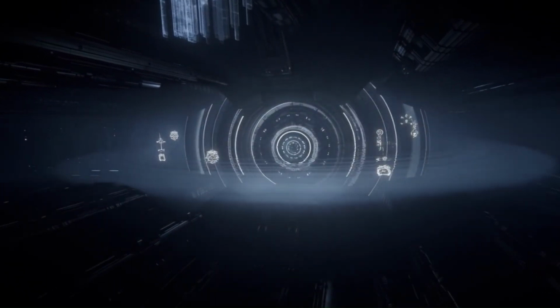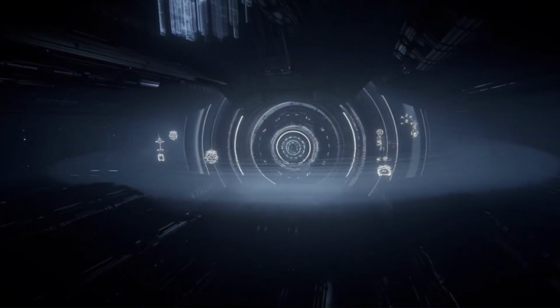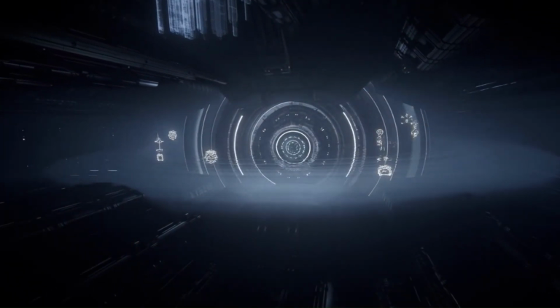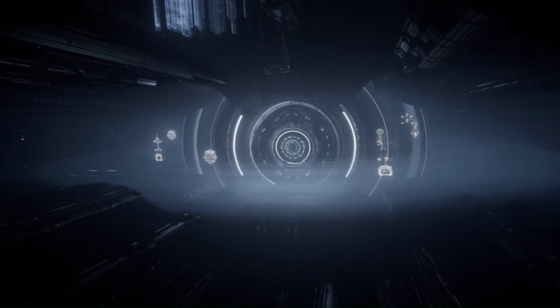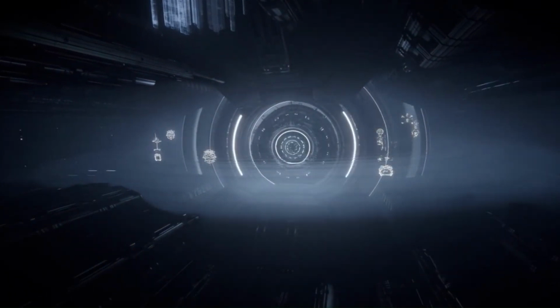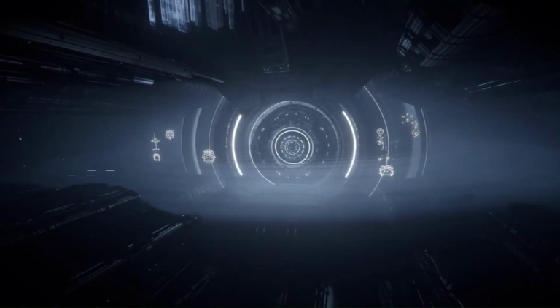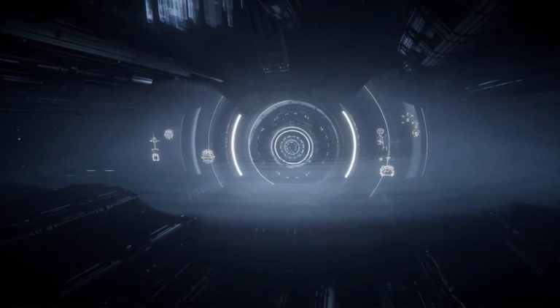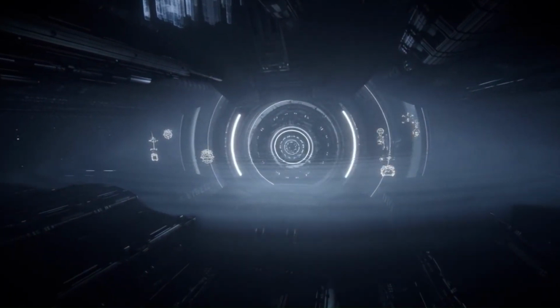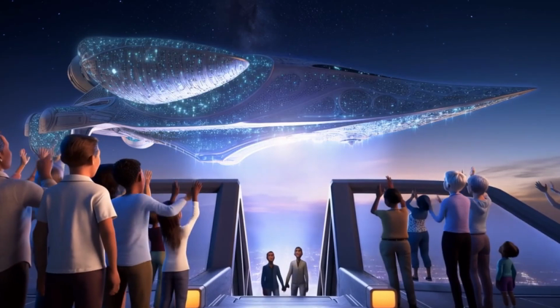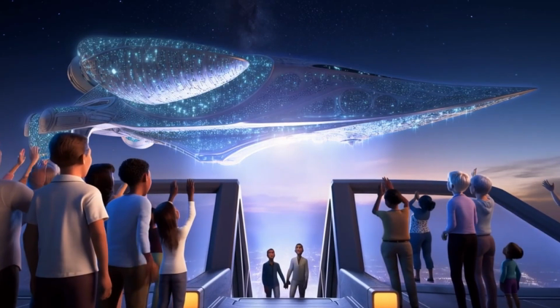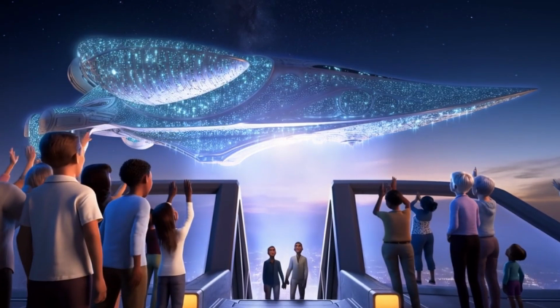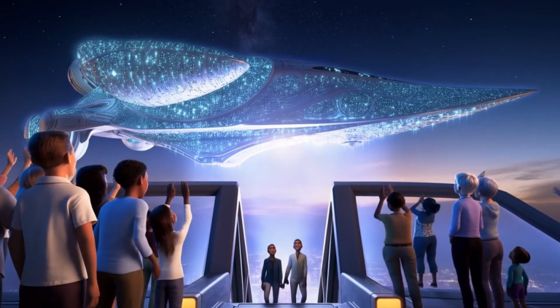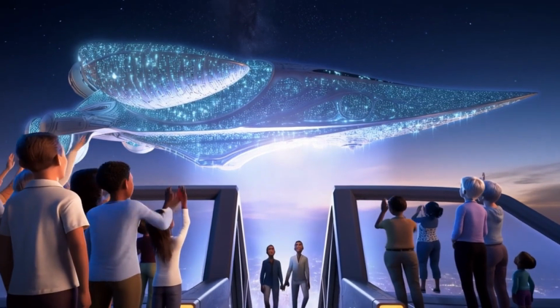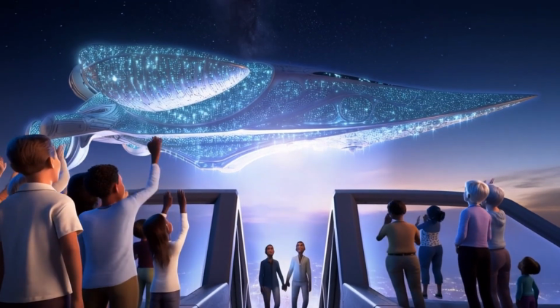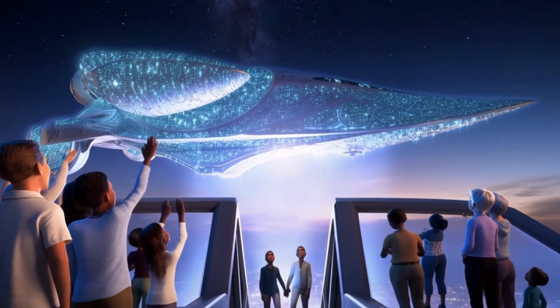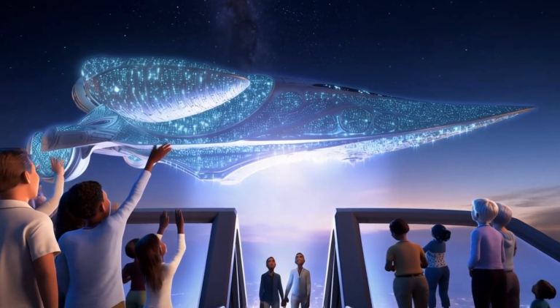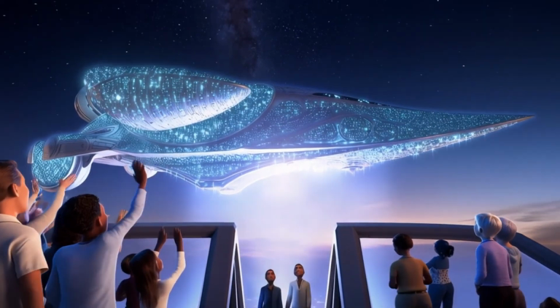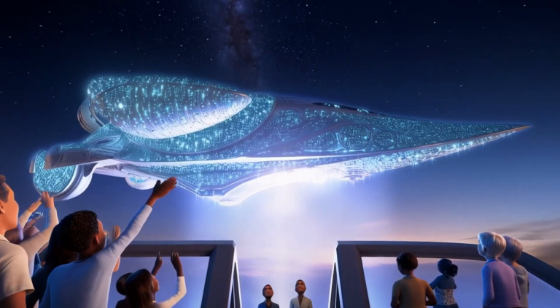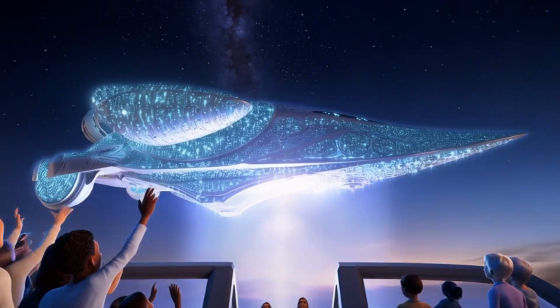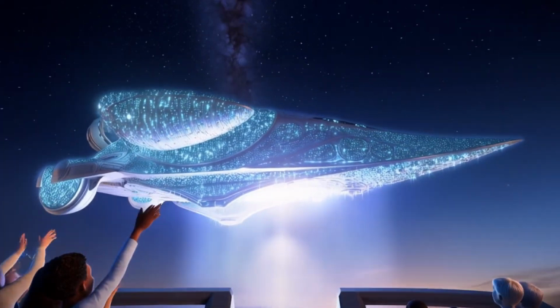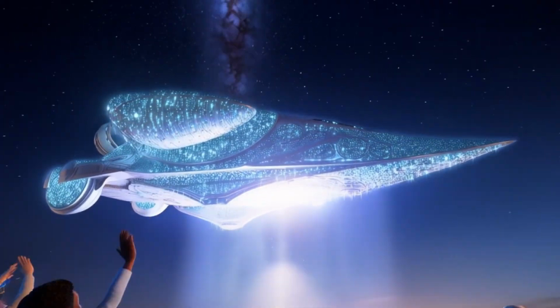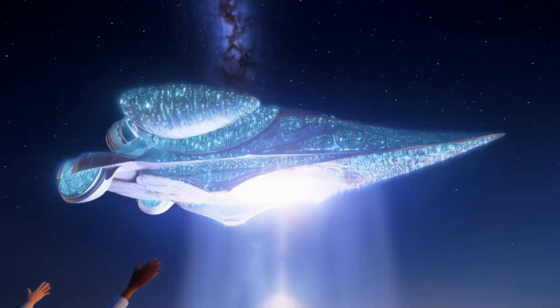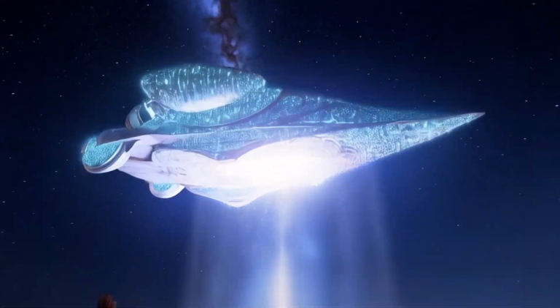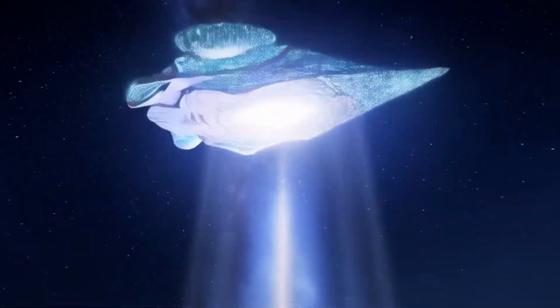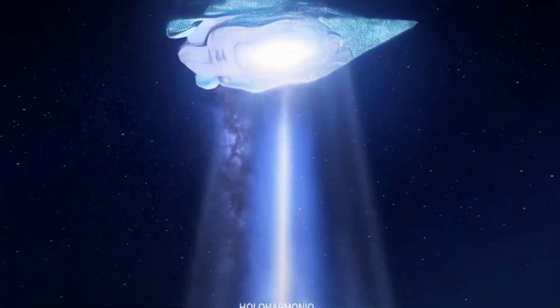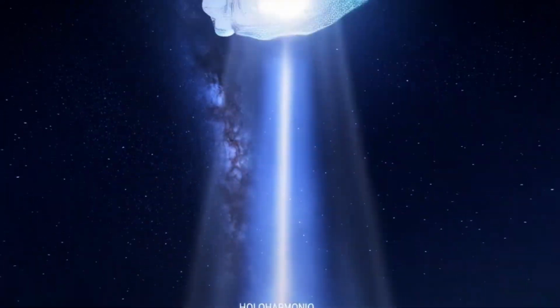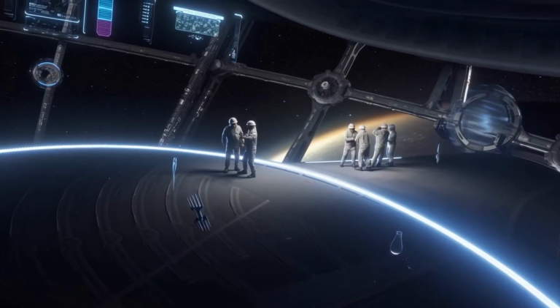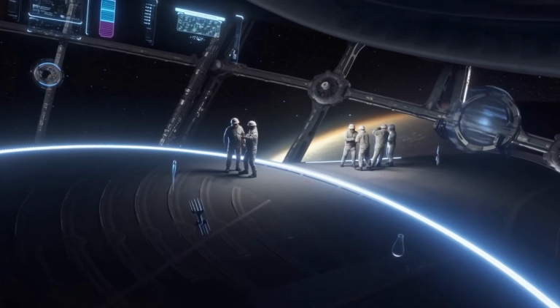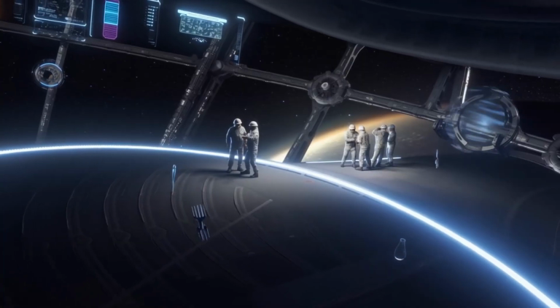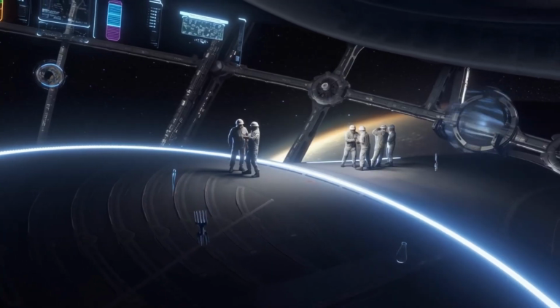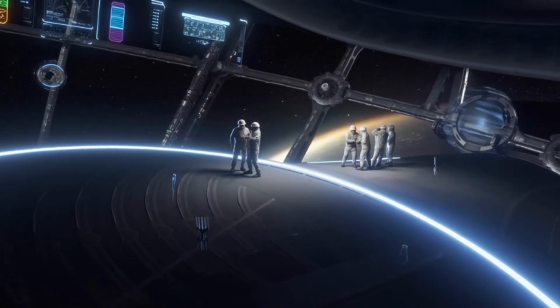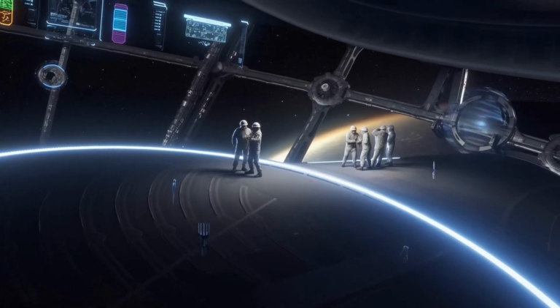Together, these engines let the HoloArc glide through space faster and more efficiently than ever, ready to explore the cosmos like never before.